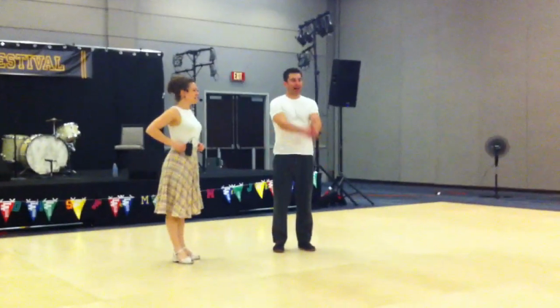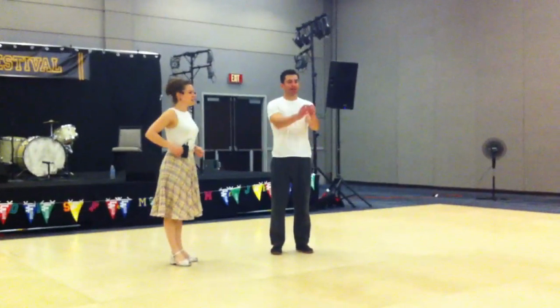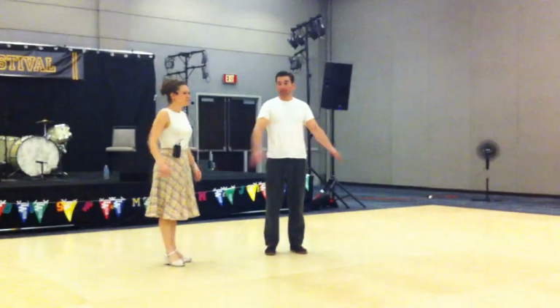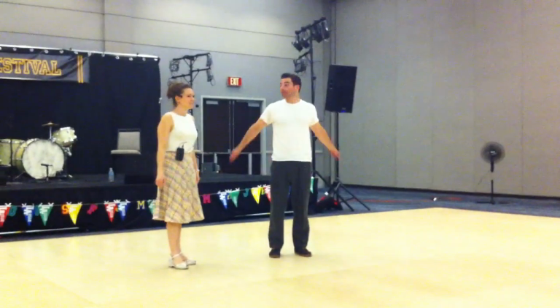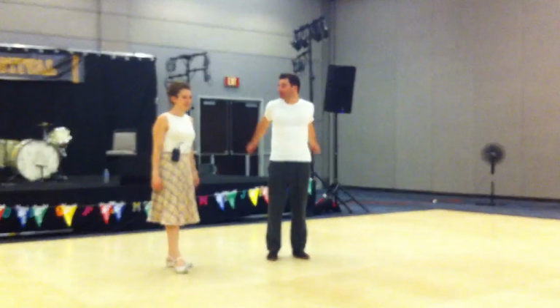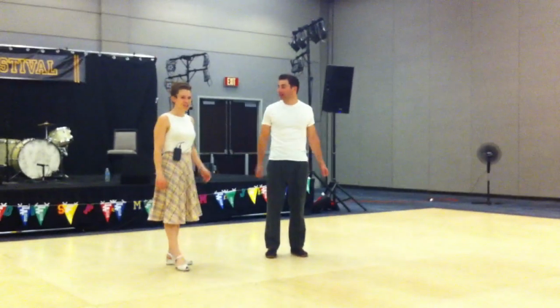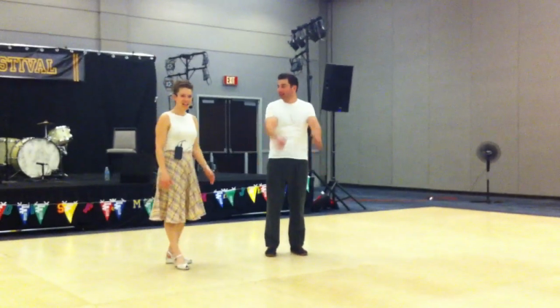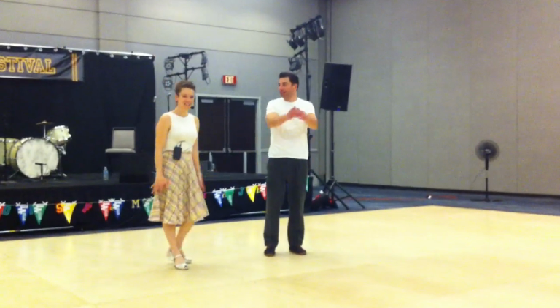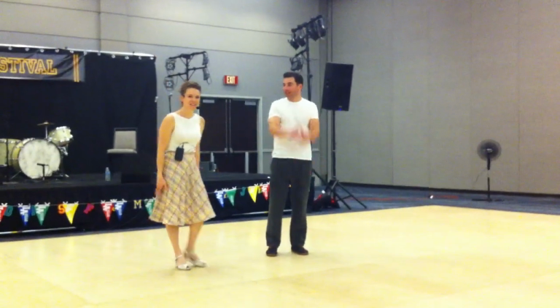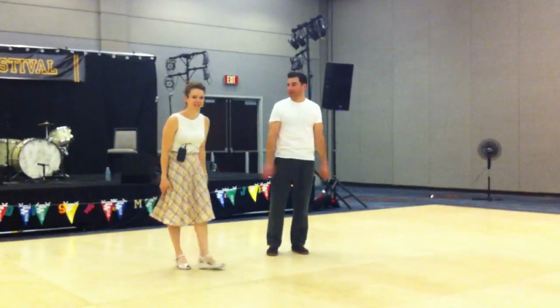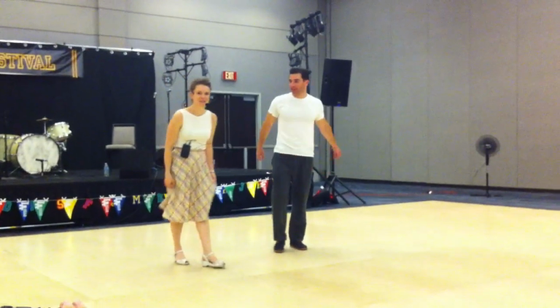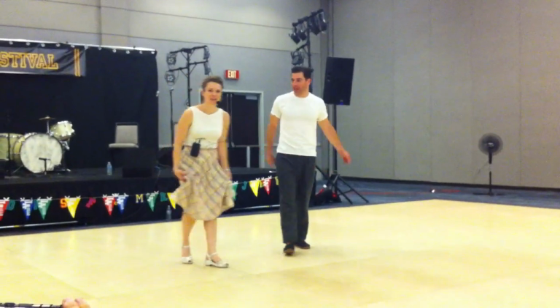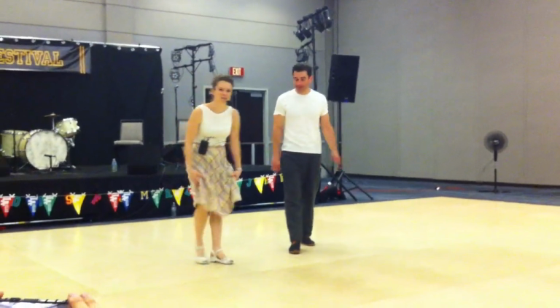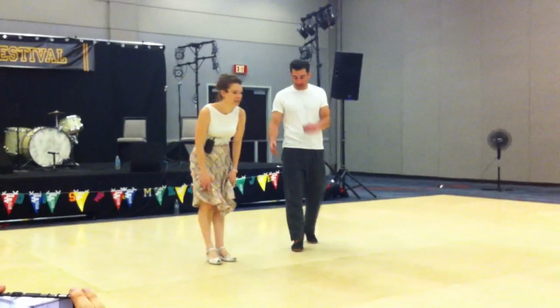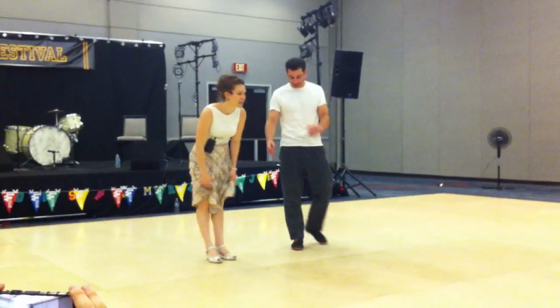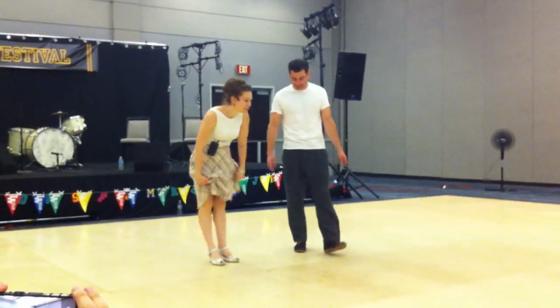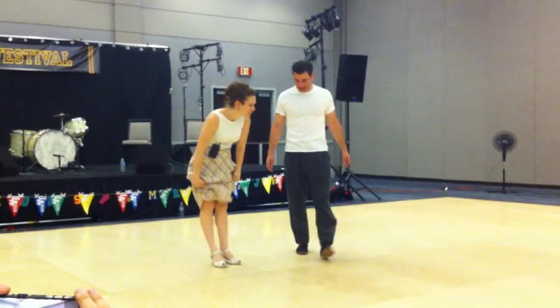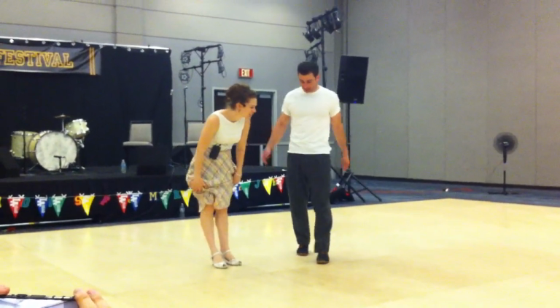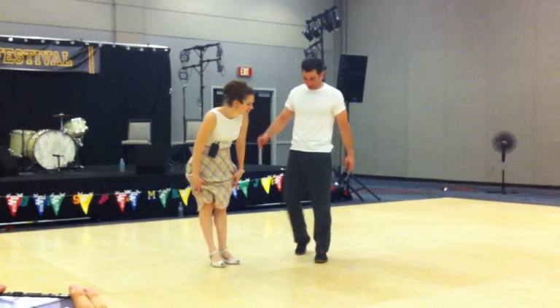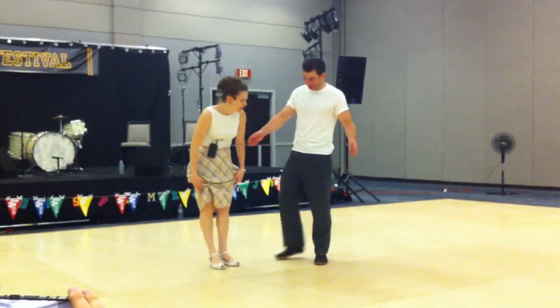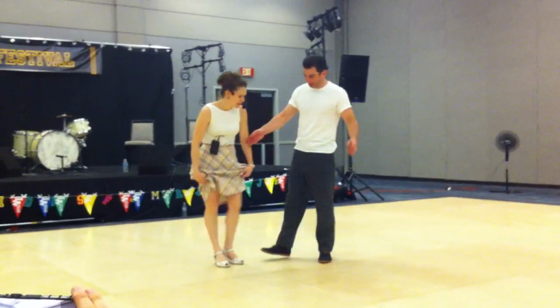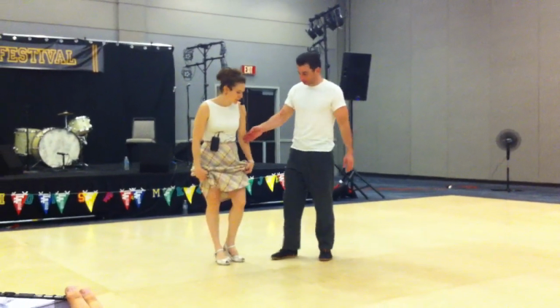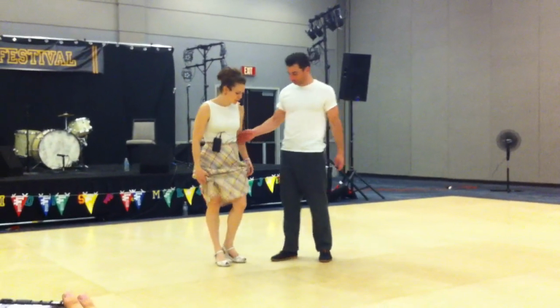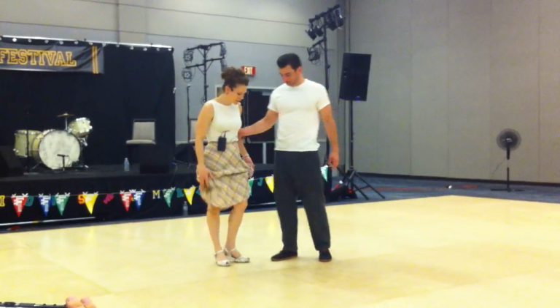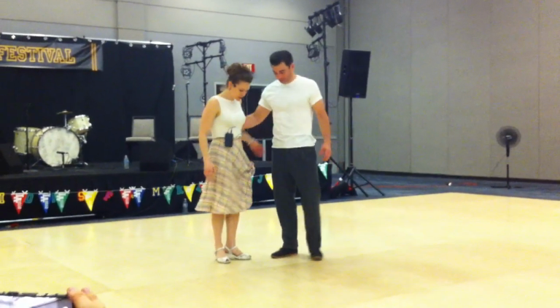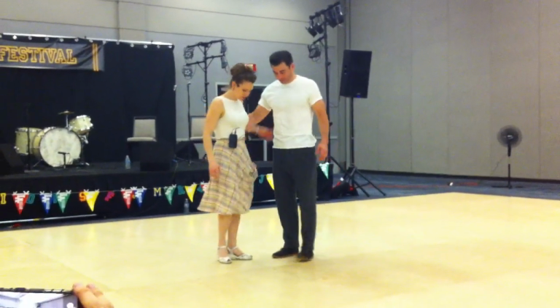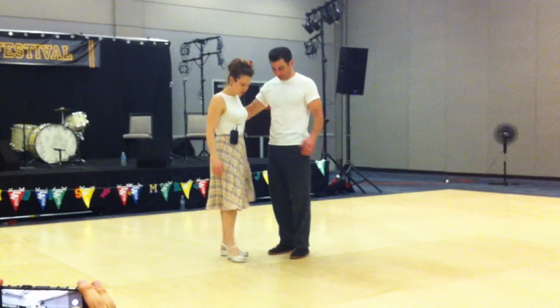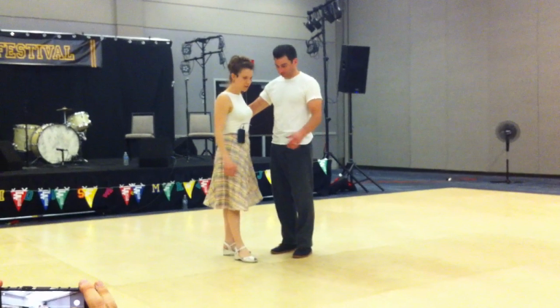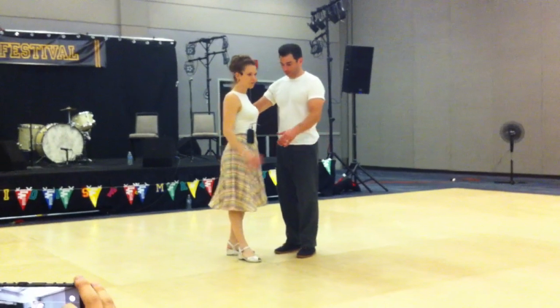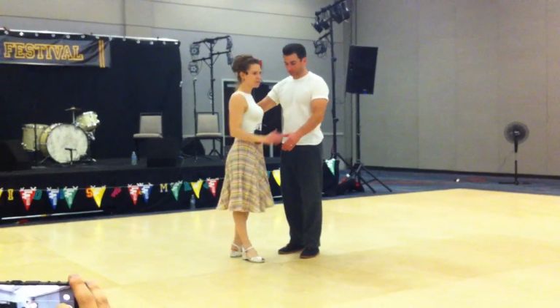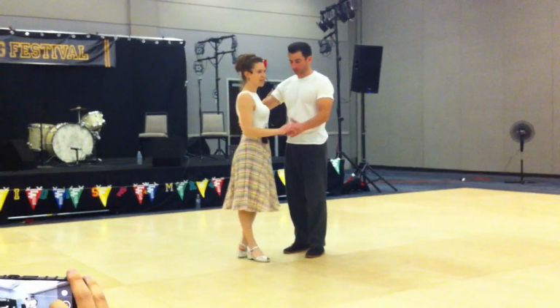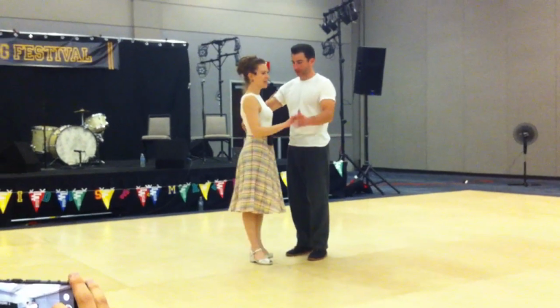I'm Steve. I'm Shanzie. Thank you for coming. We're working on a lot of crossovers today.